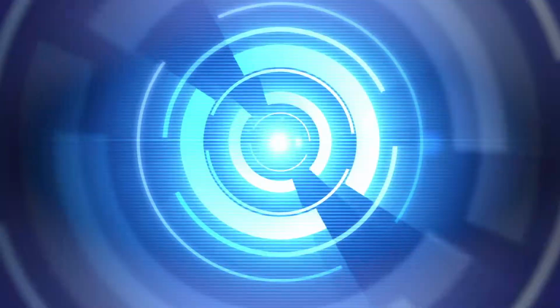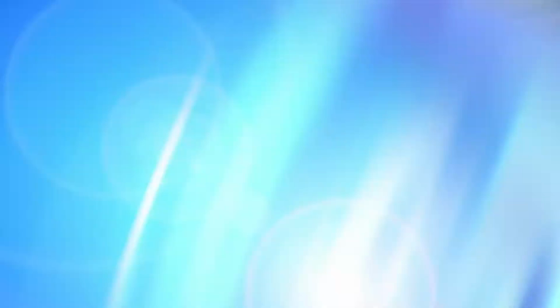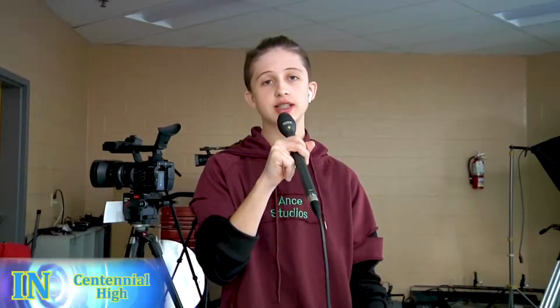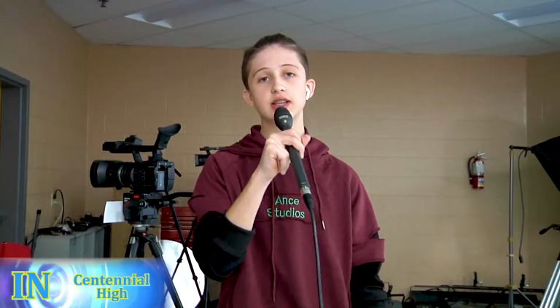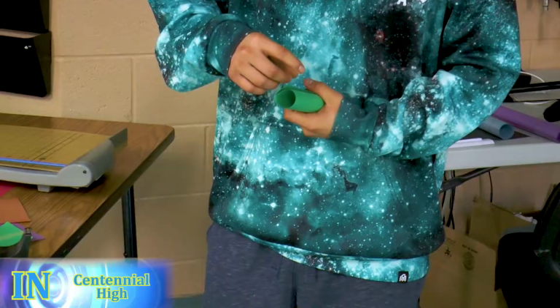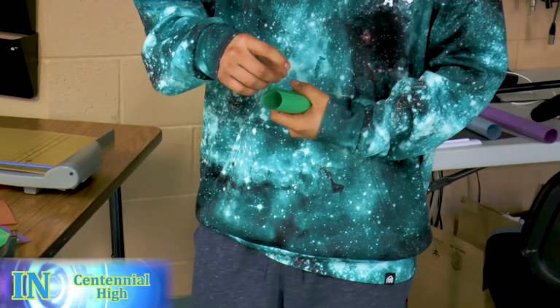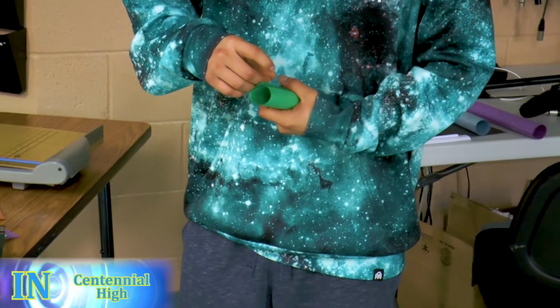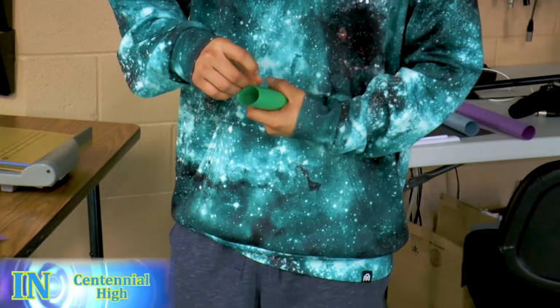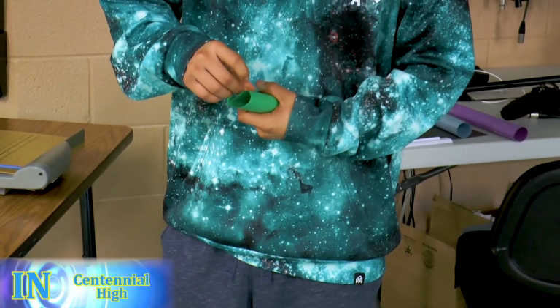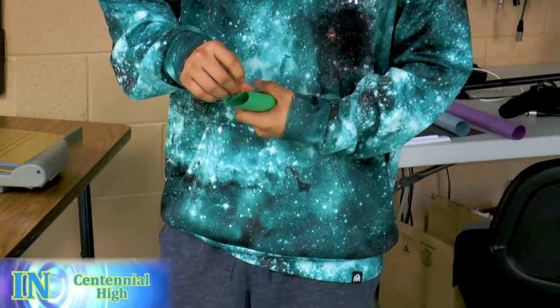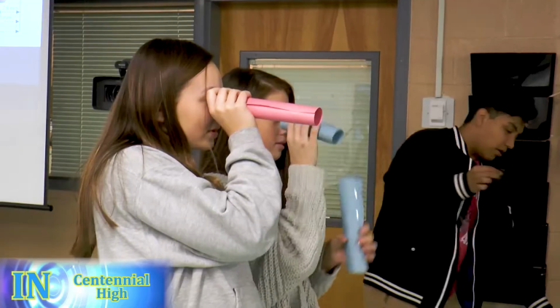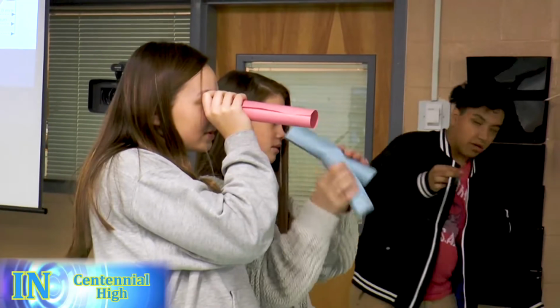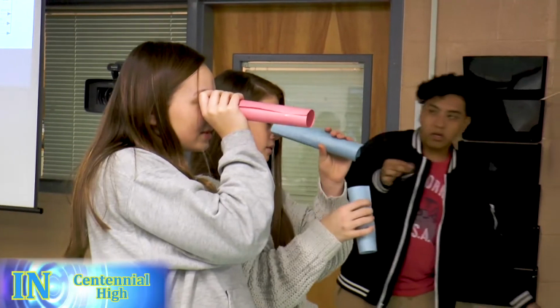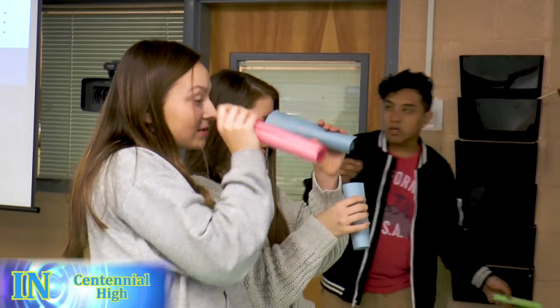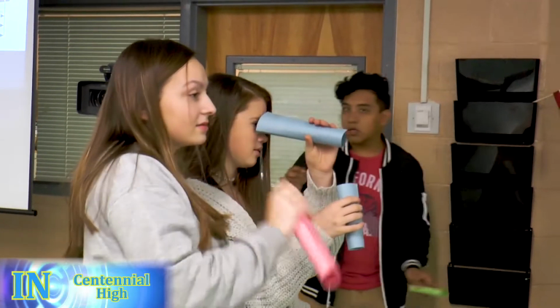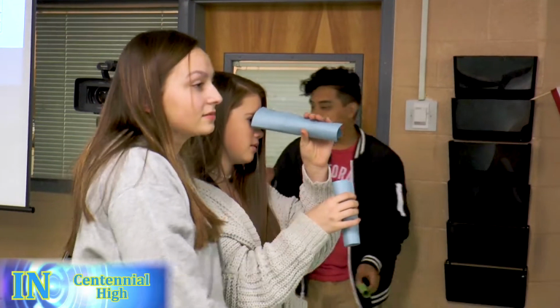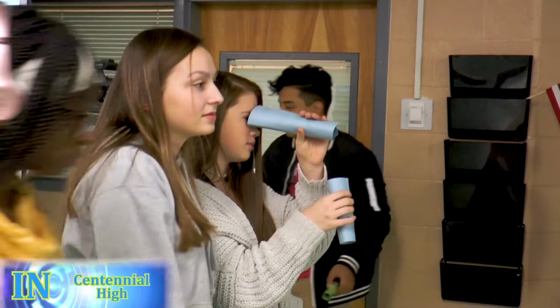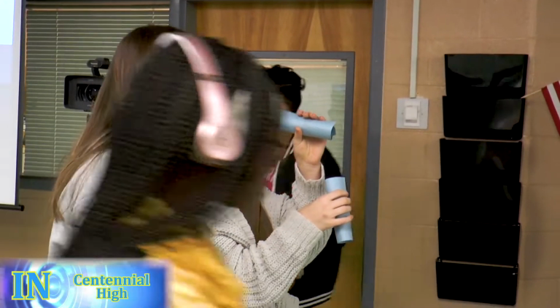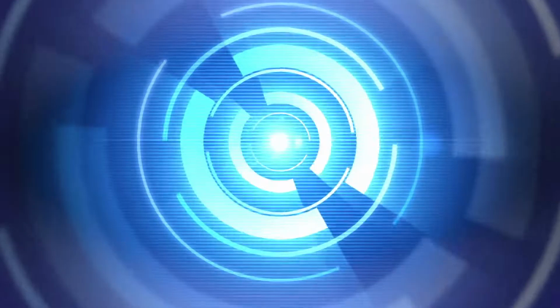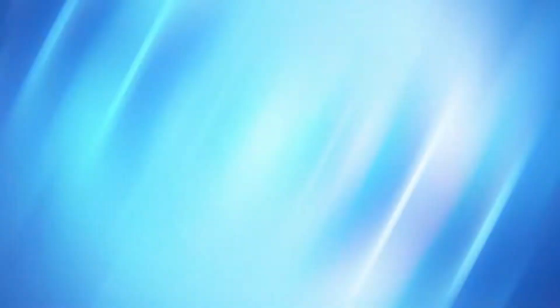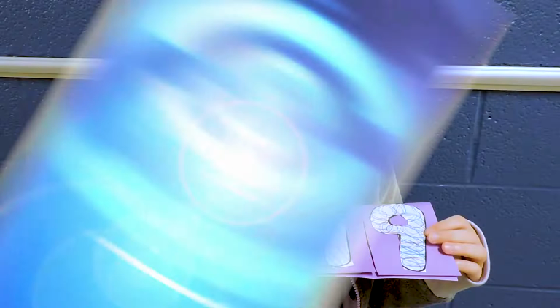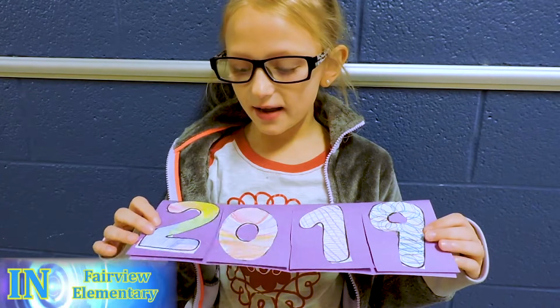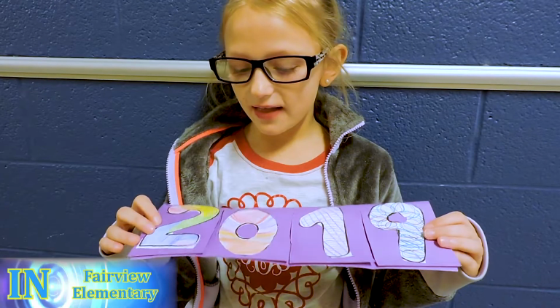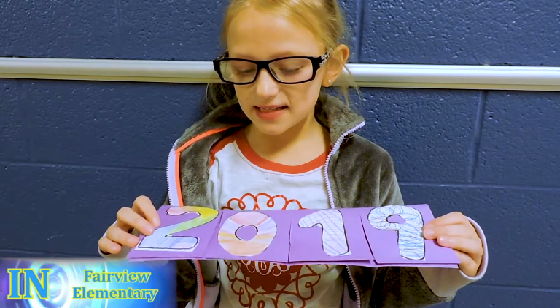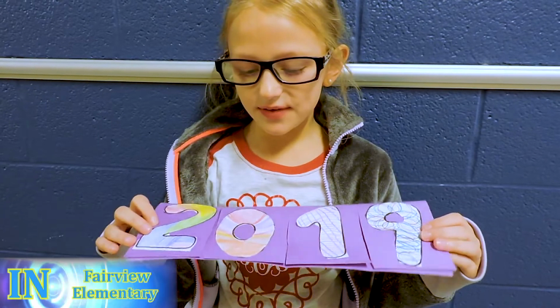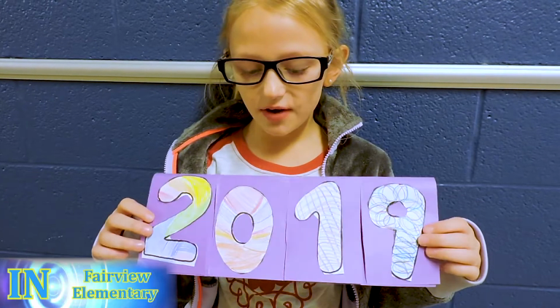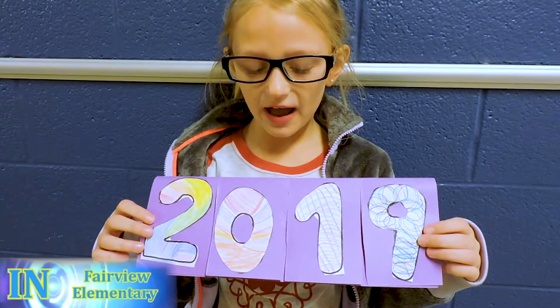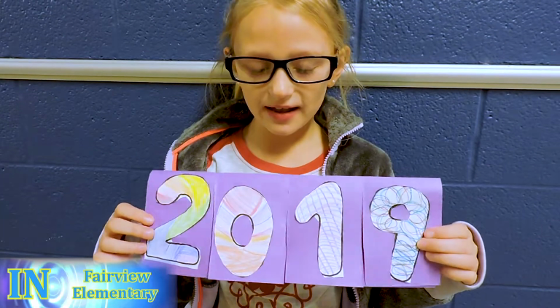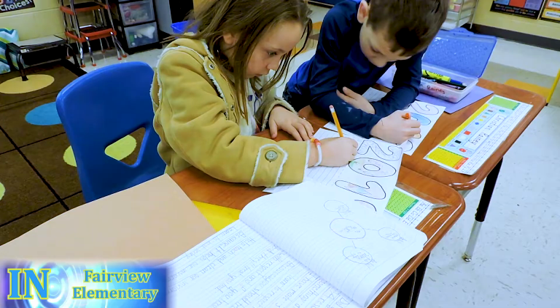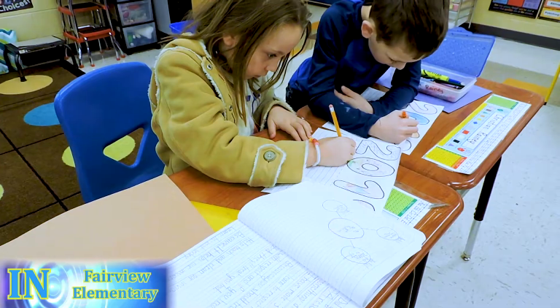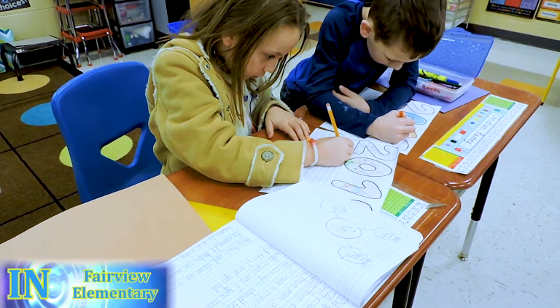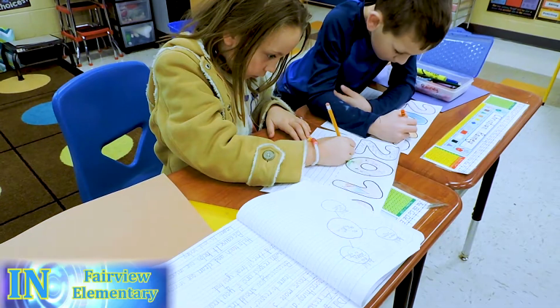This week at Centennial, we built our own telephoto and wide-angle camera lenses. Today in class, we are writing resolutions.